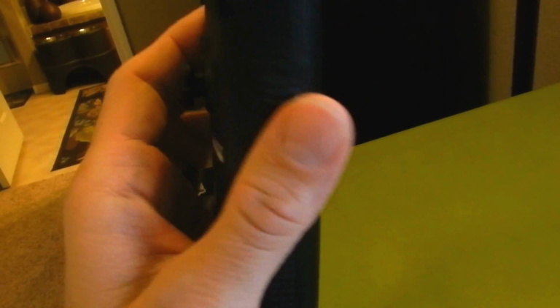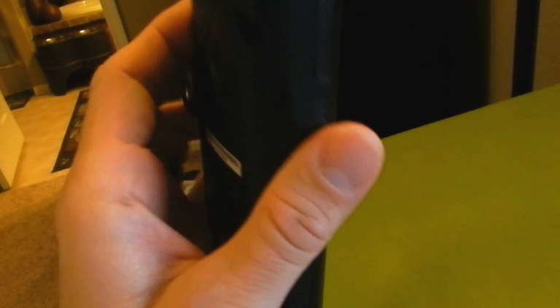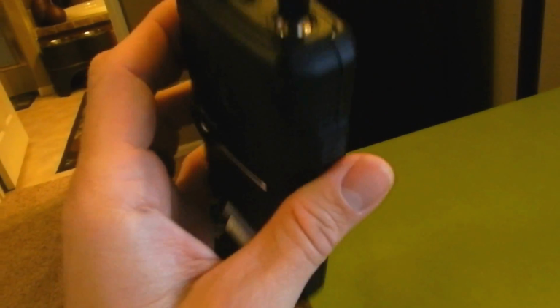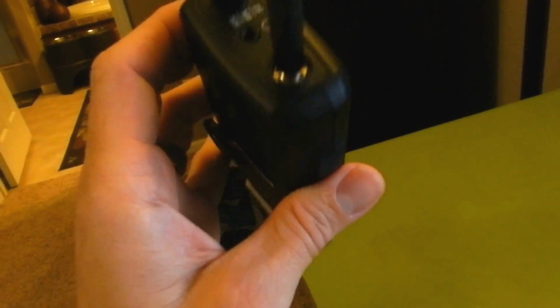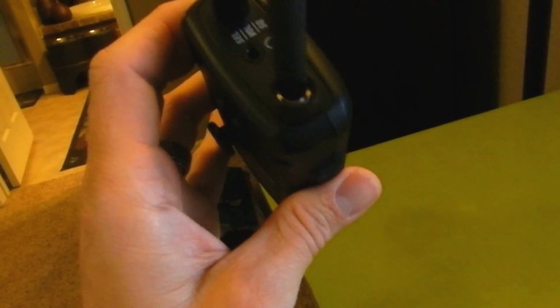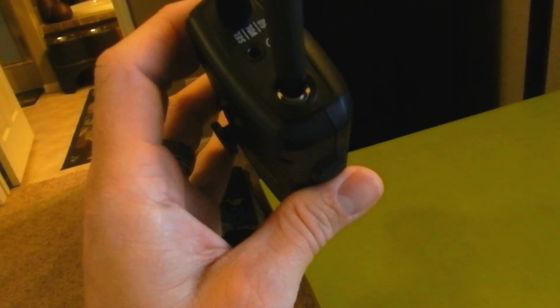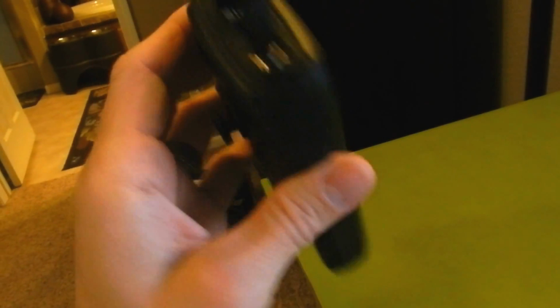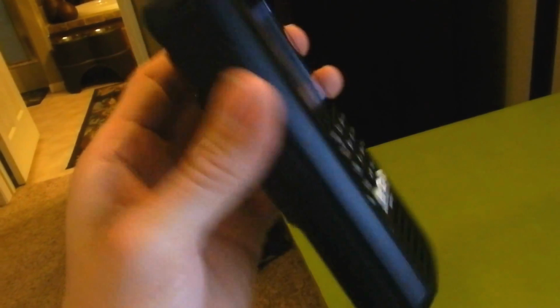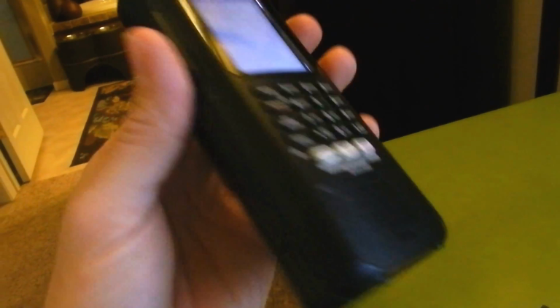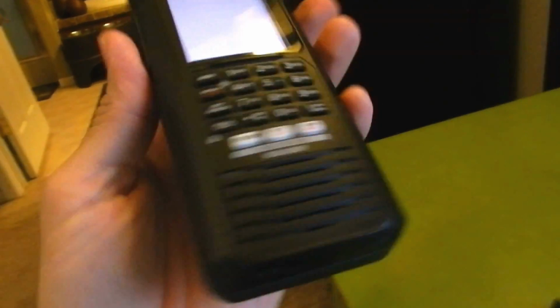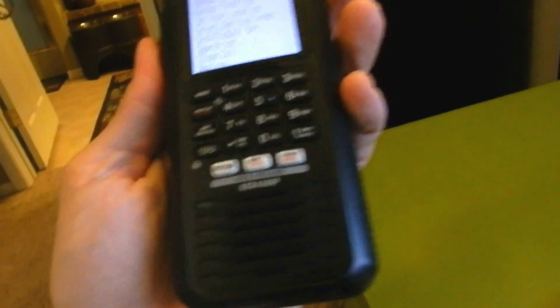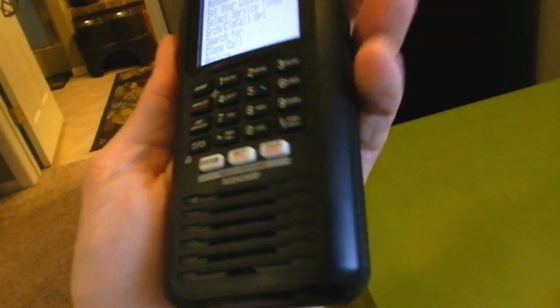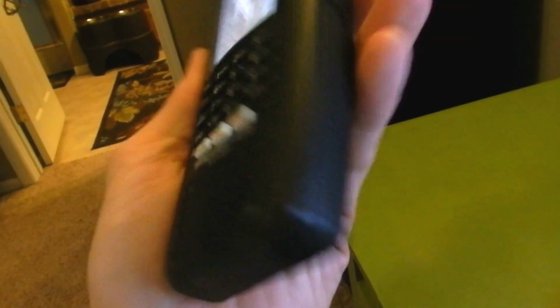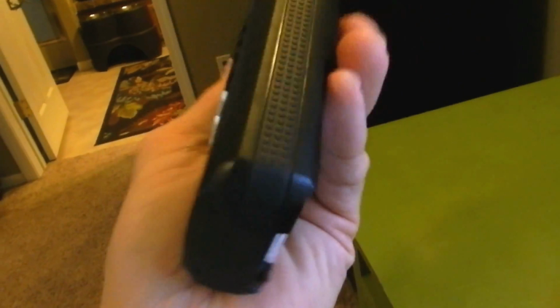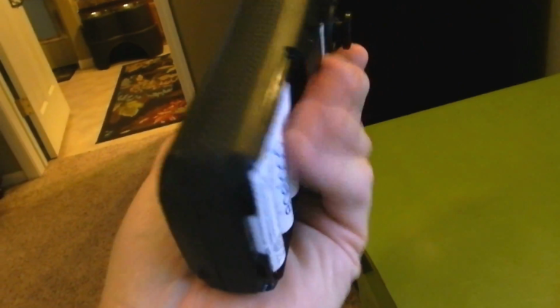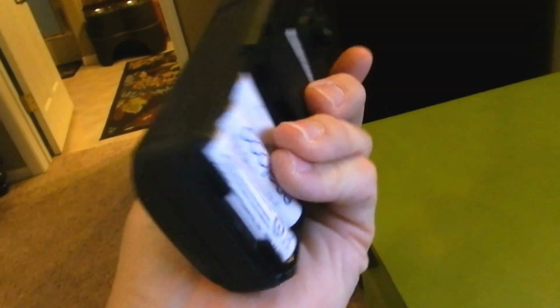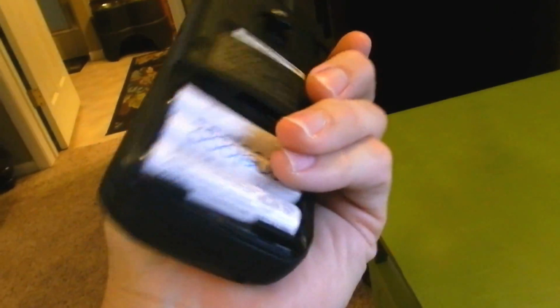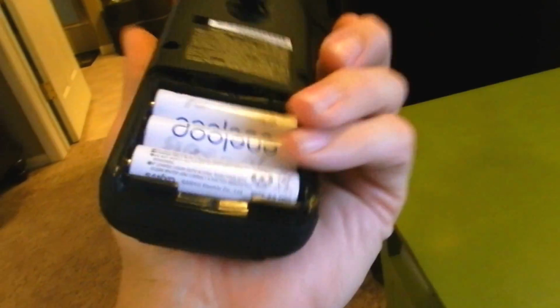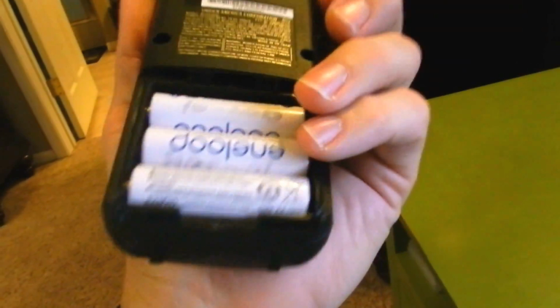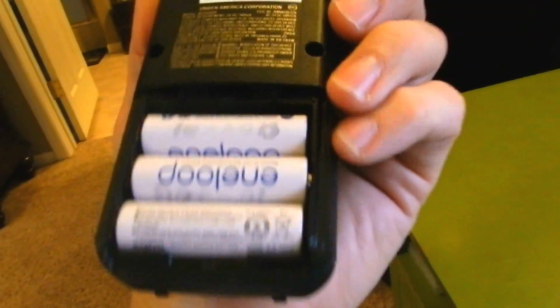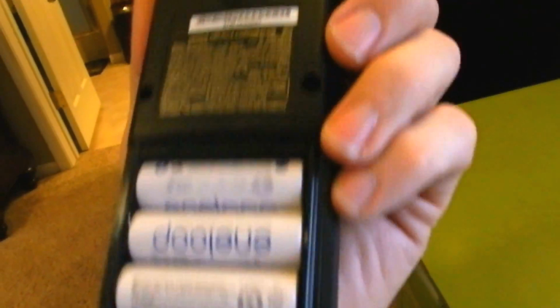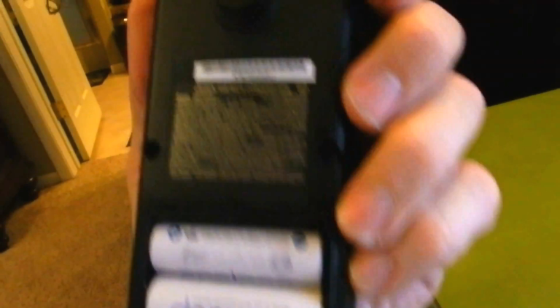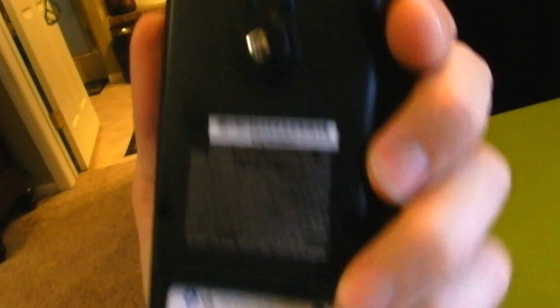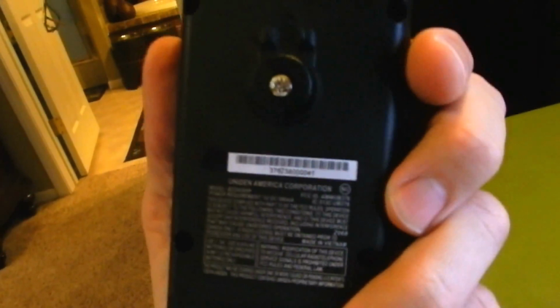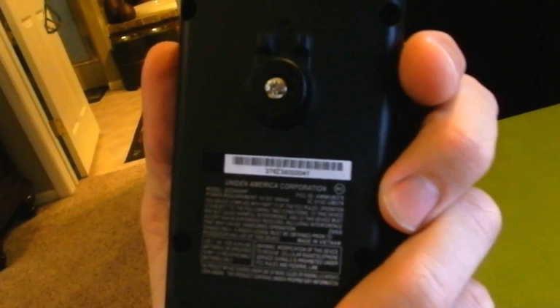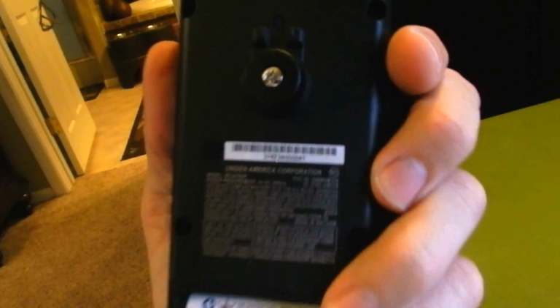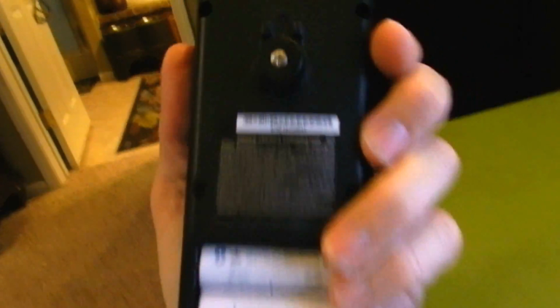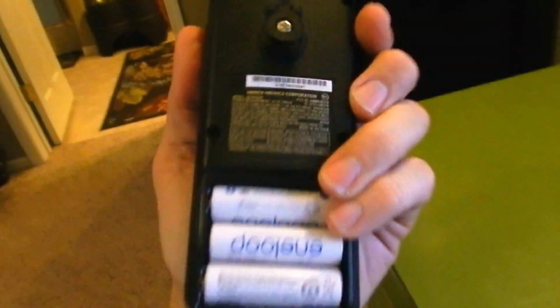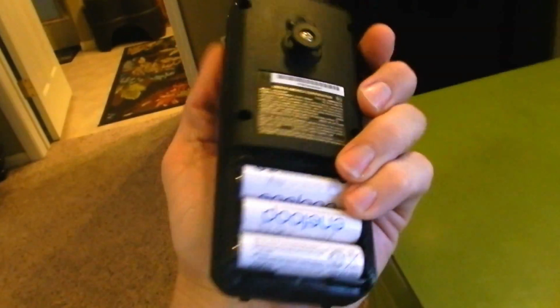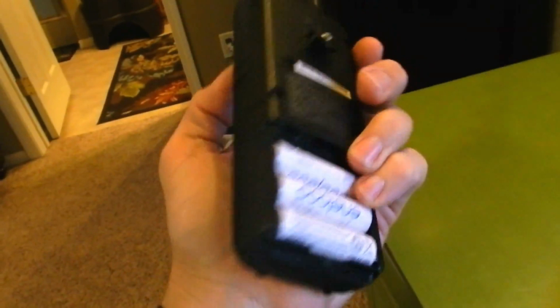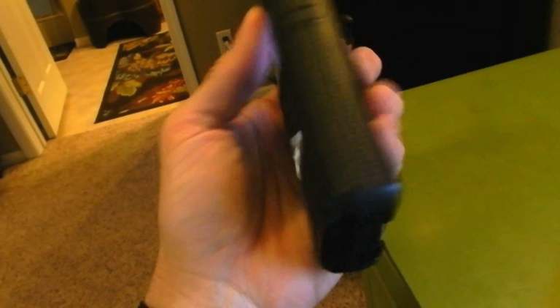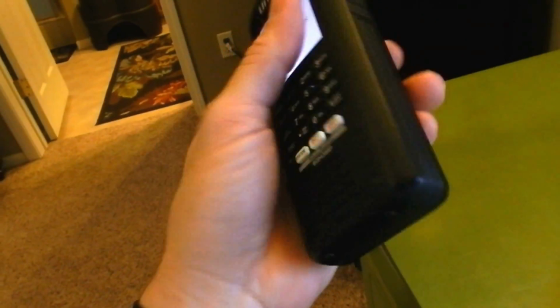This is just a quick overview. I have a full review coming when I have a little more time to play with it.